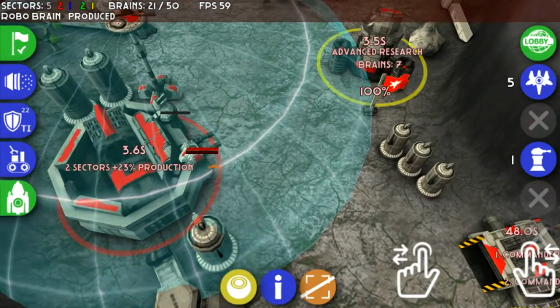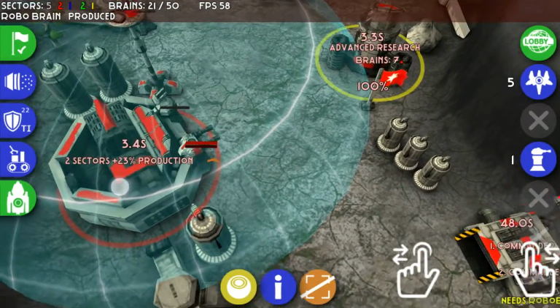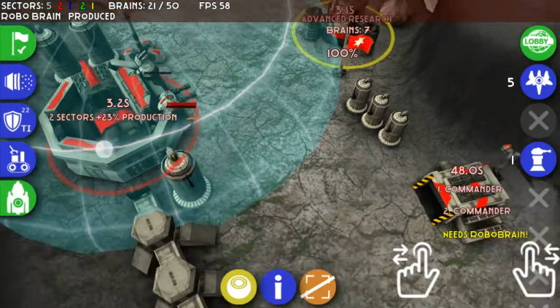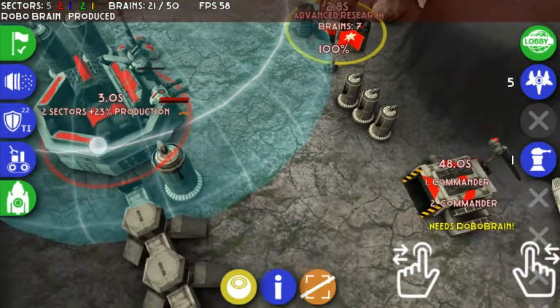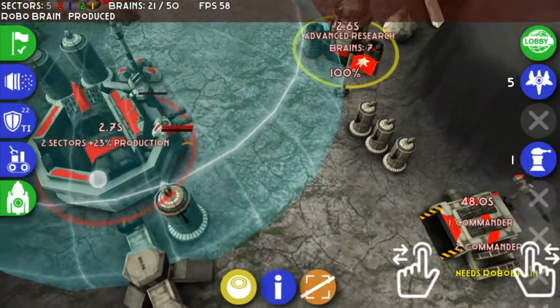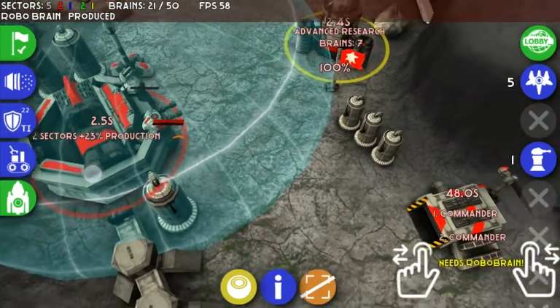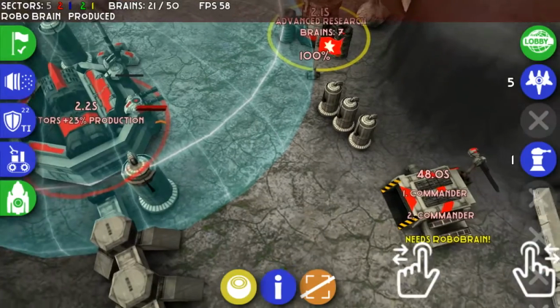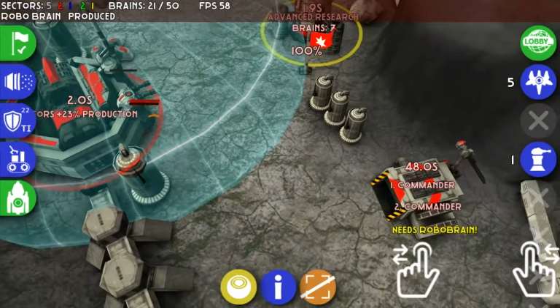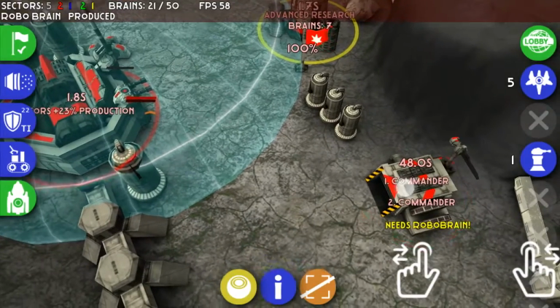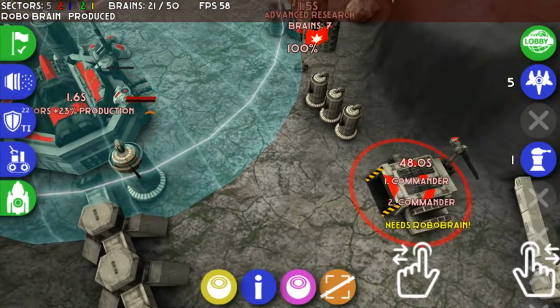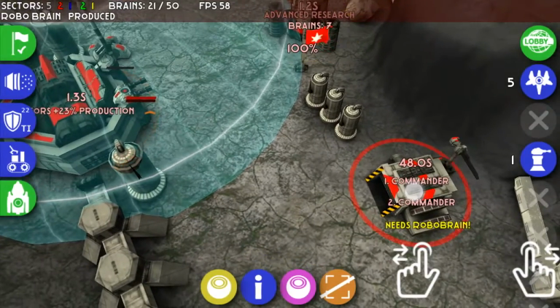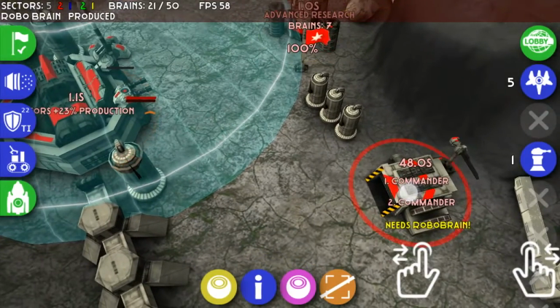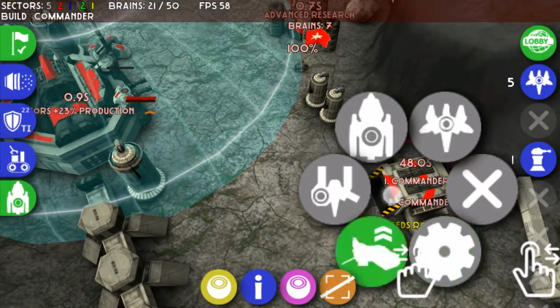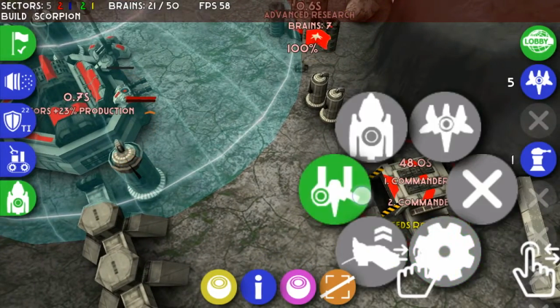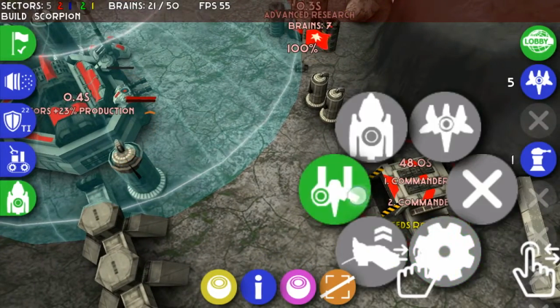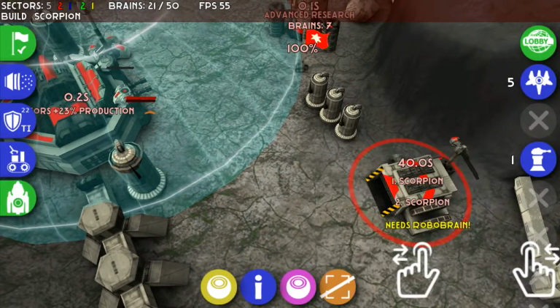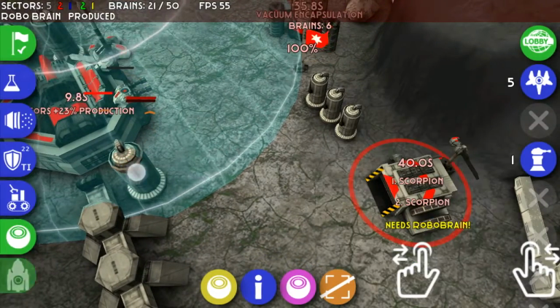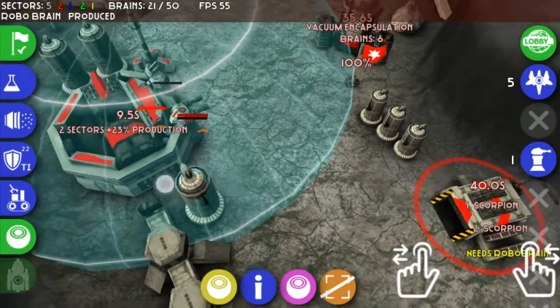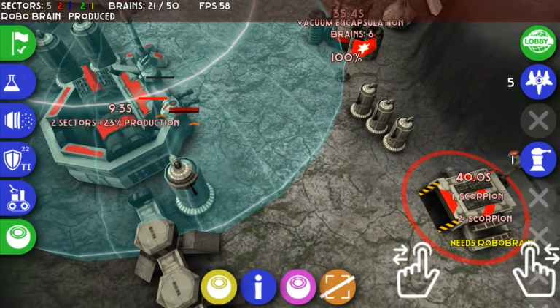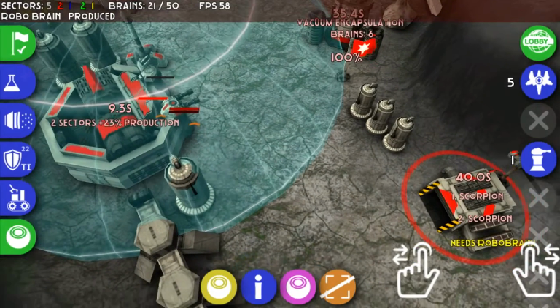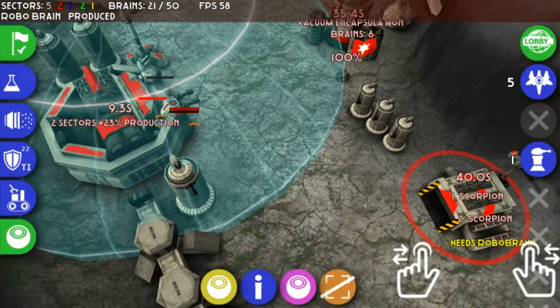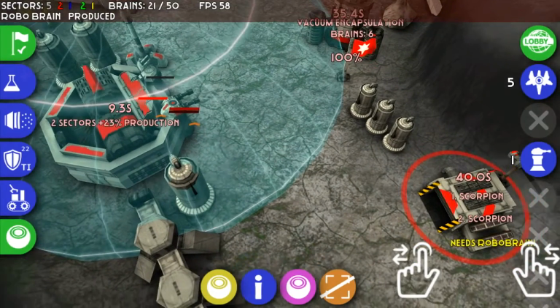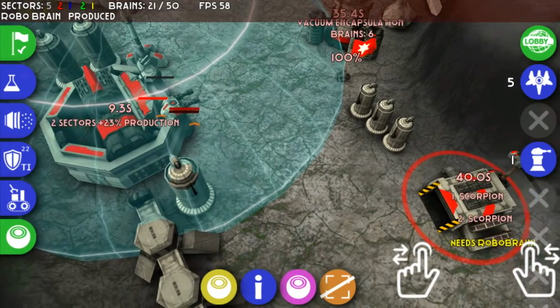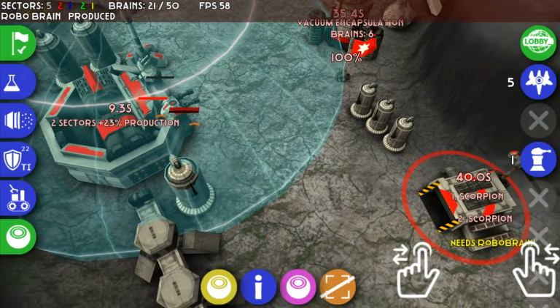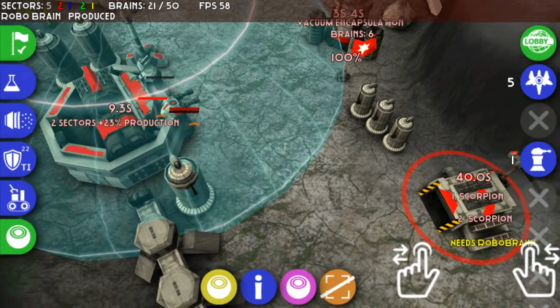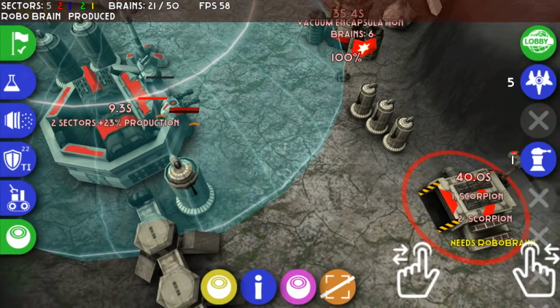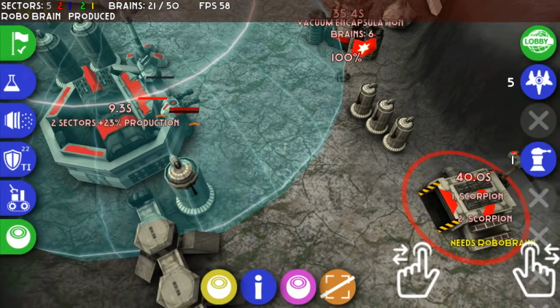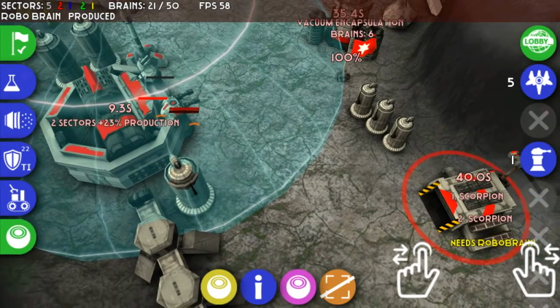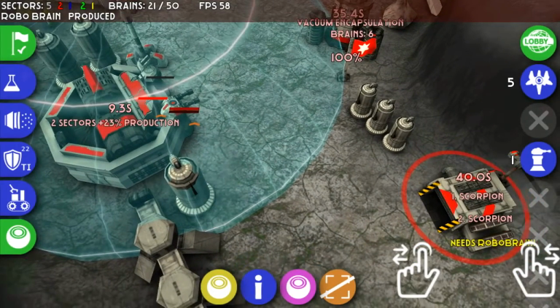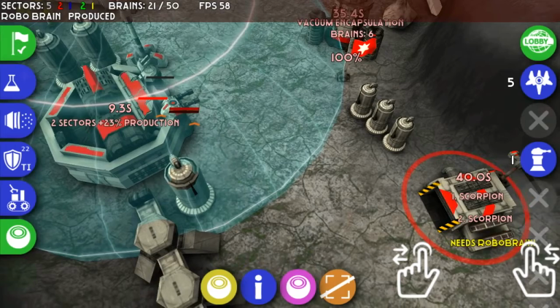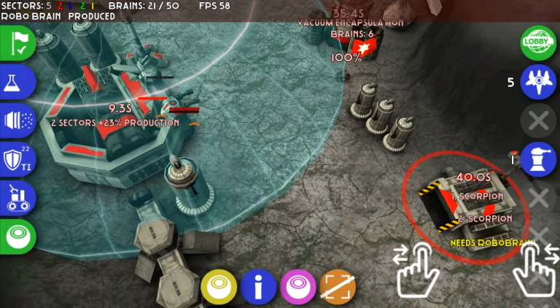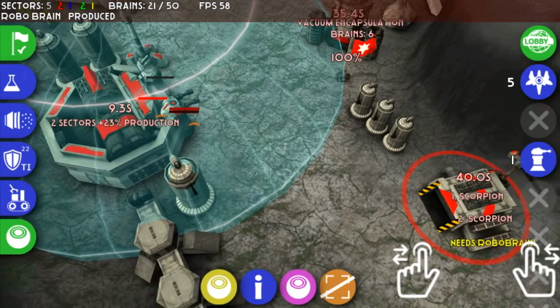You guys are seeing a lot of blacked-out stuff on the map when zoomed out — that's the fog of war. The reason for that is so that you have to explore.